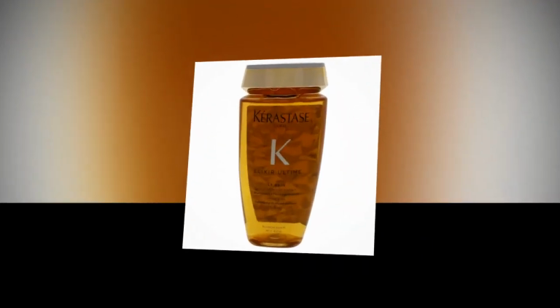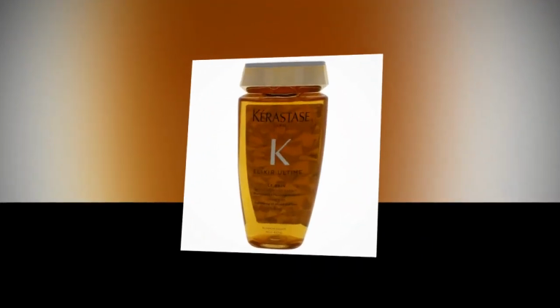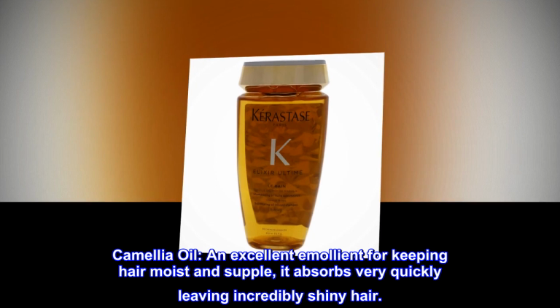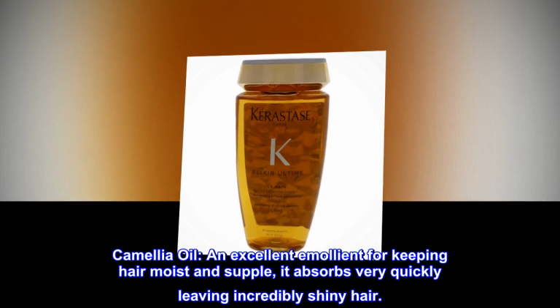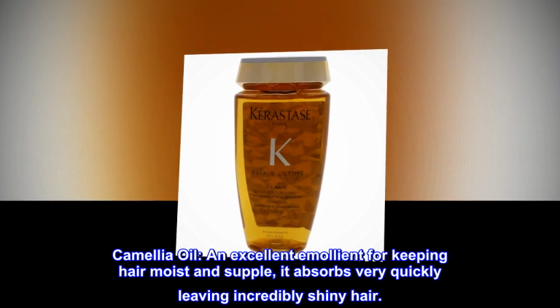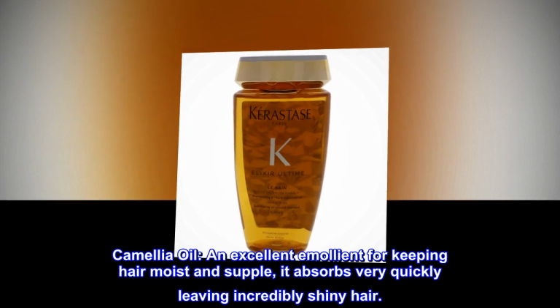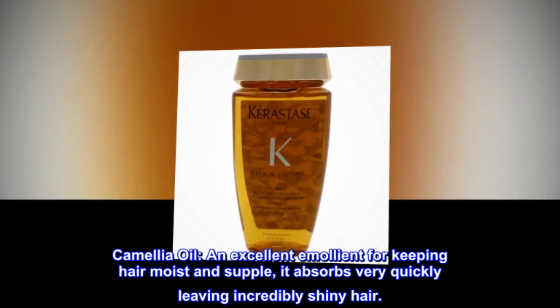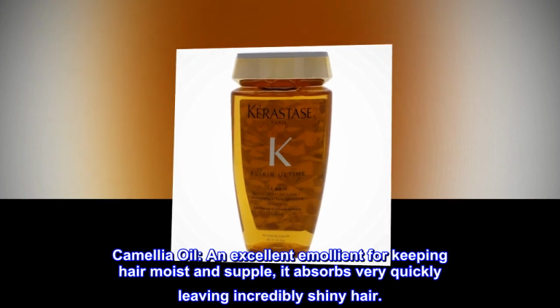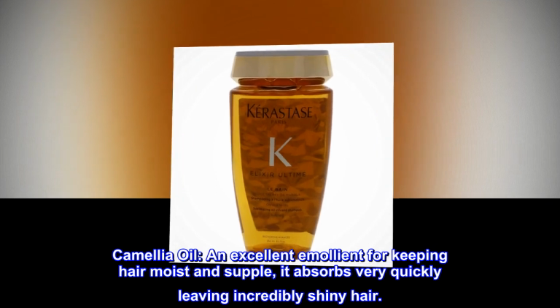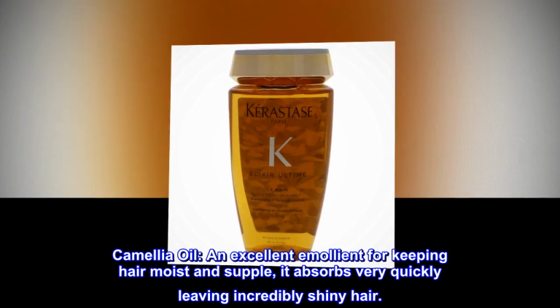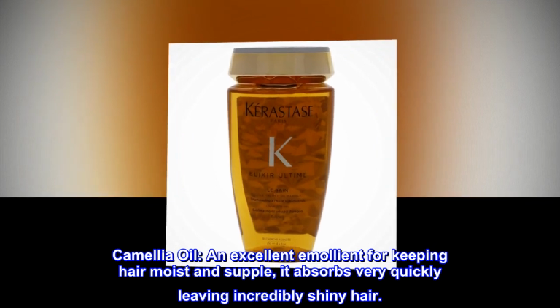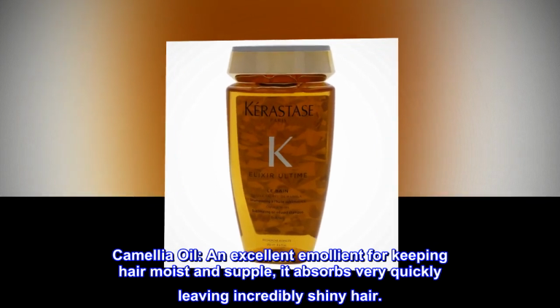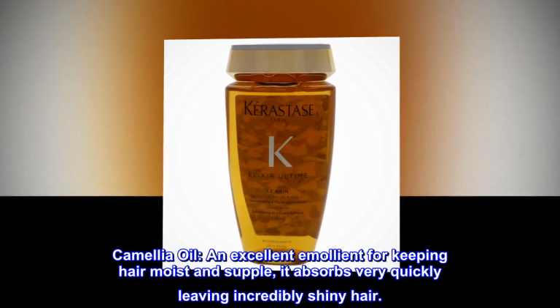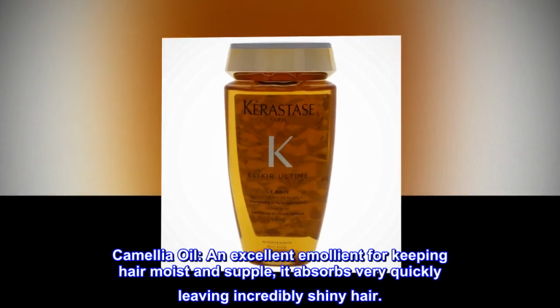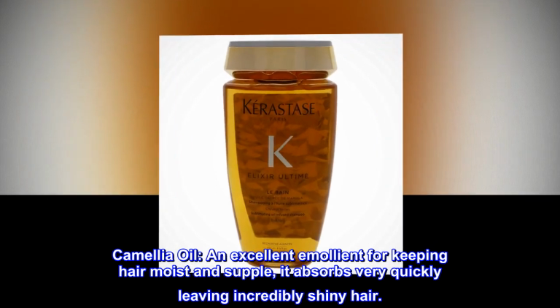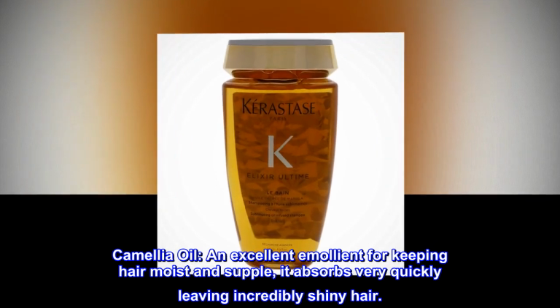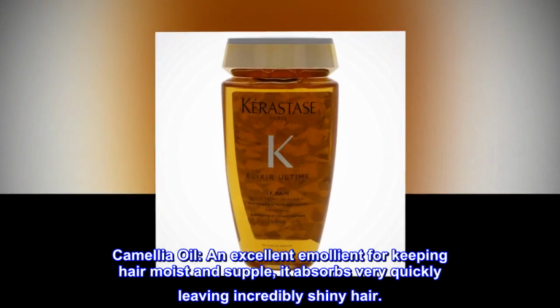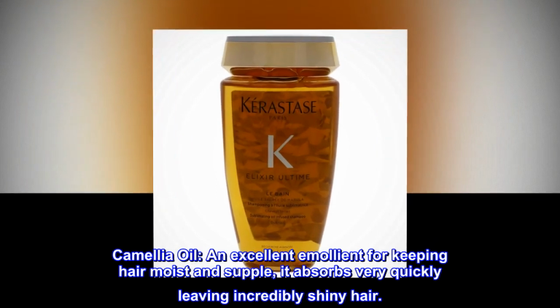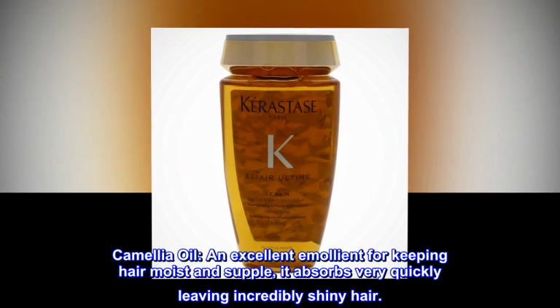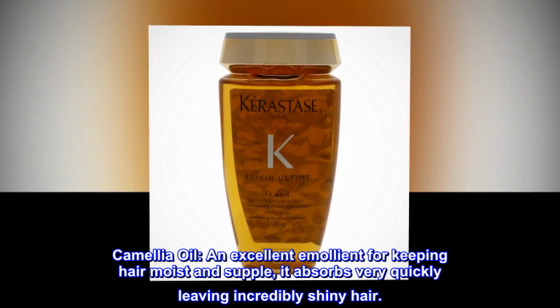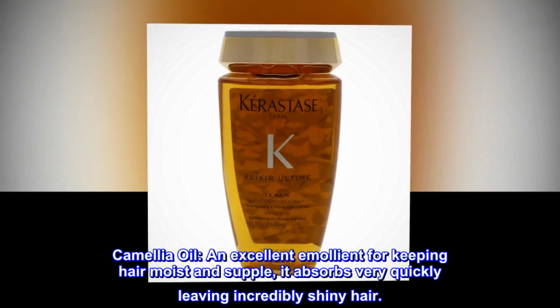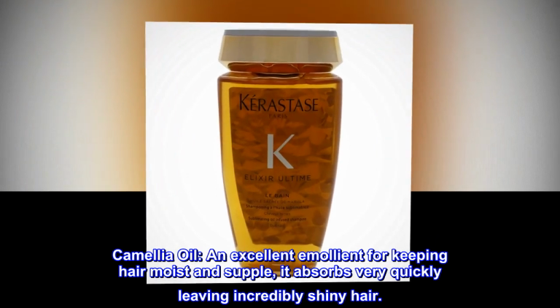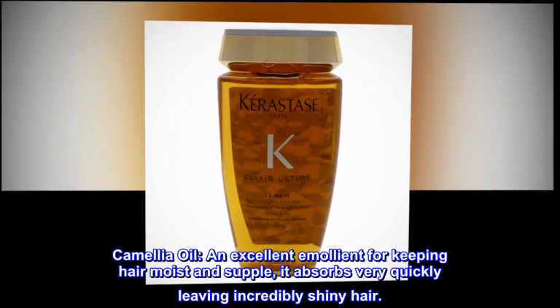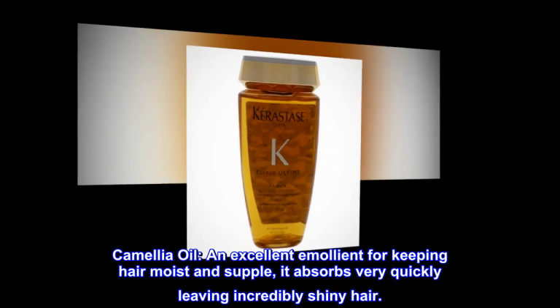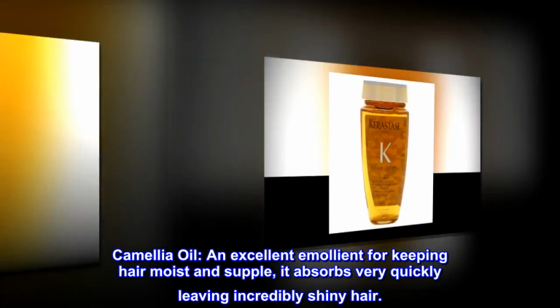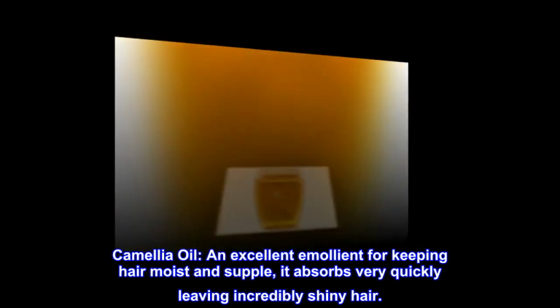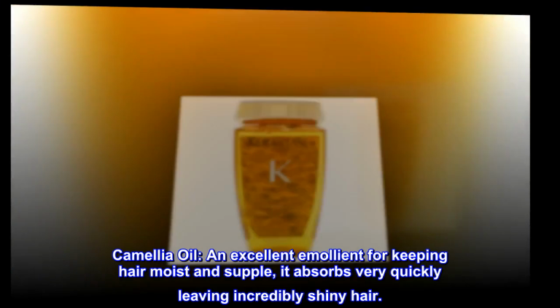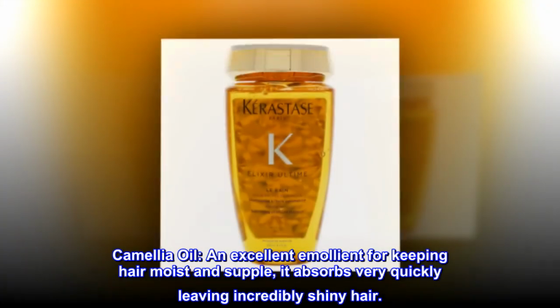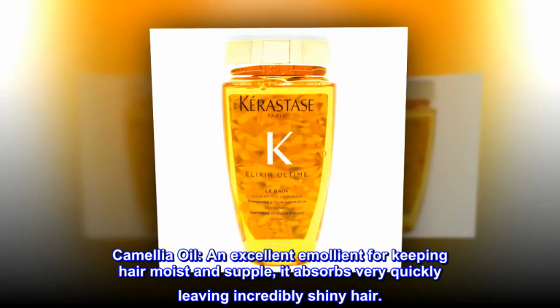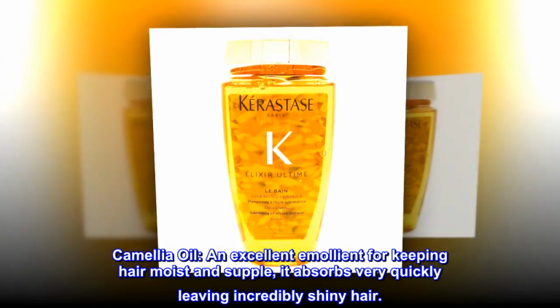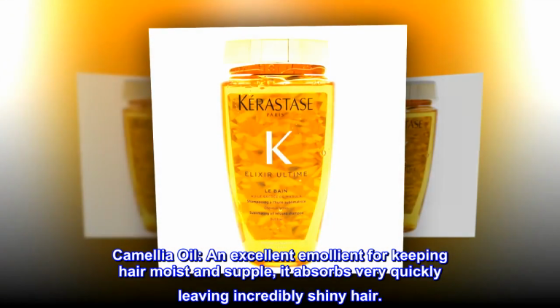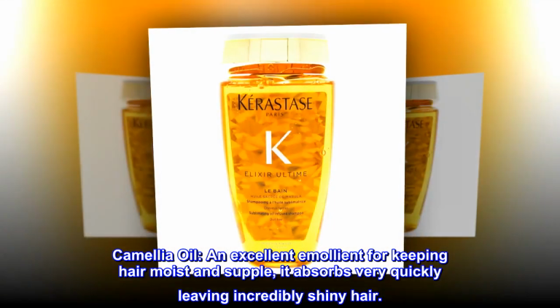Camellia oil: an excellent emollient for keeping hair moist and supple. It absorbs very quickly, leaving incredibly shiny hair.